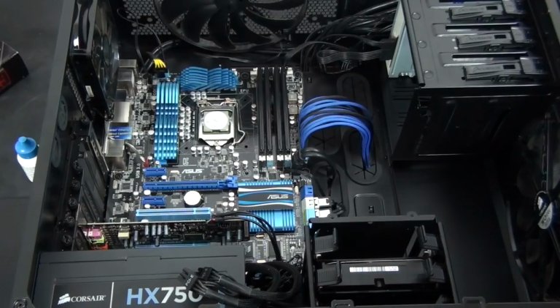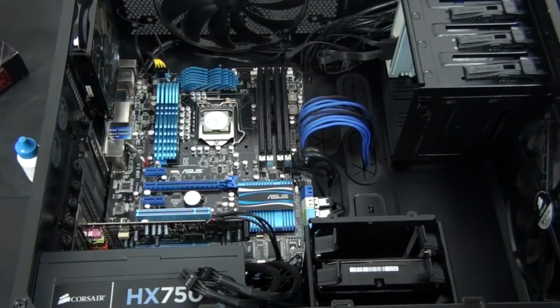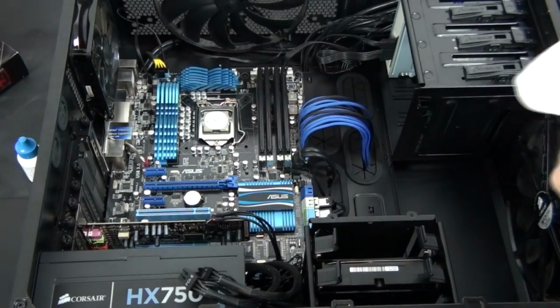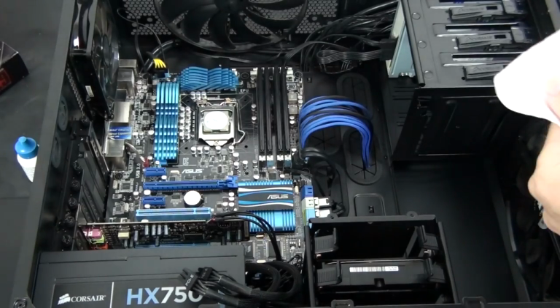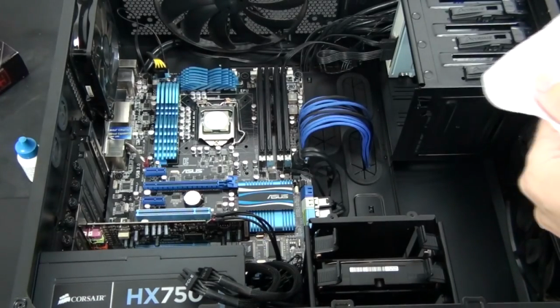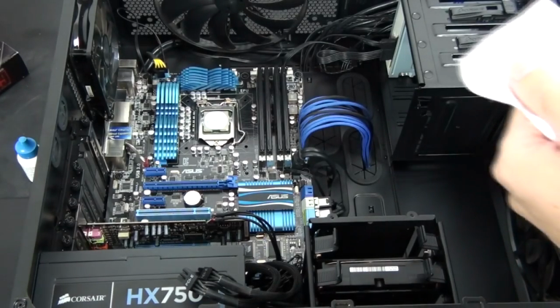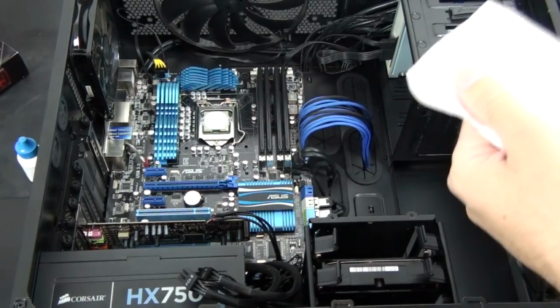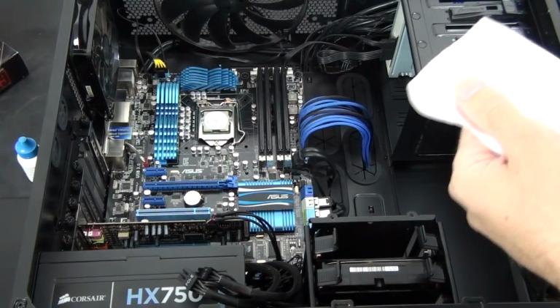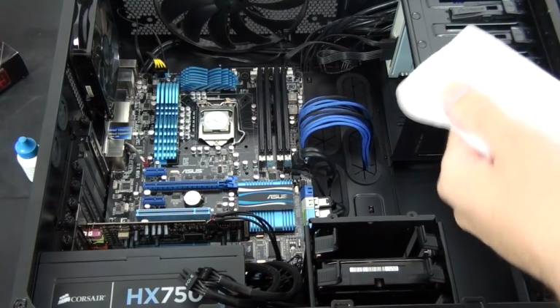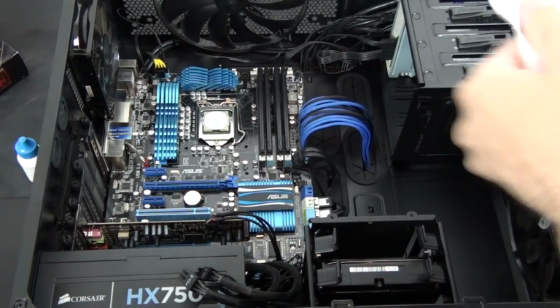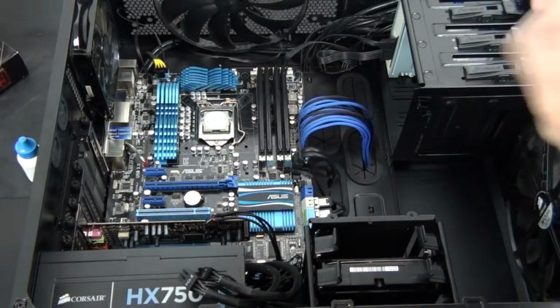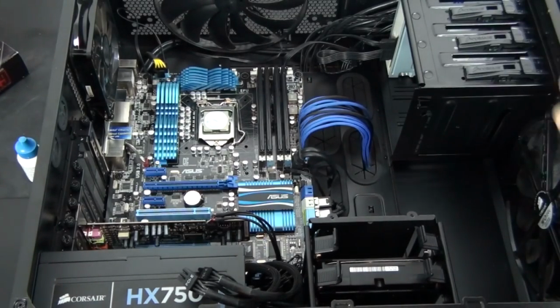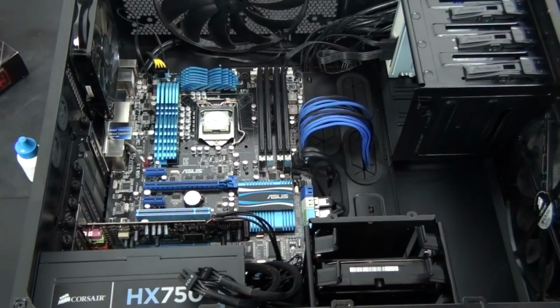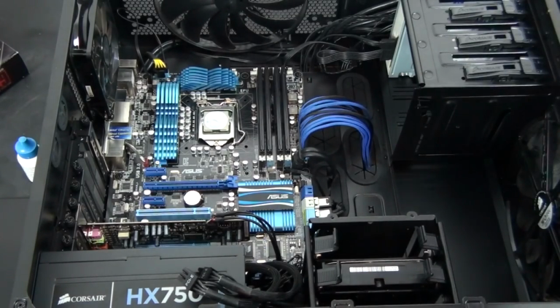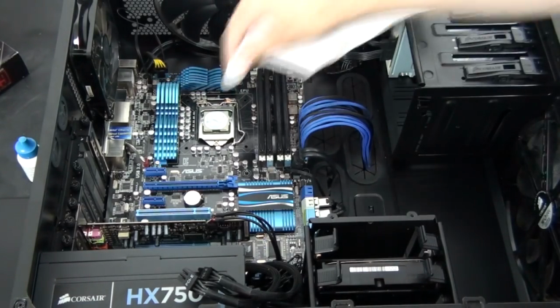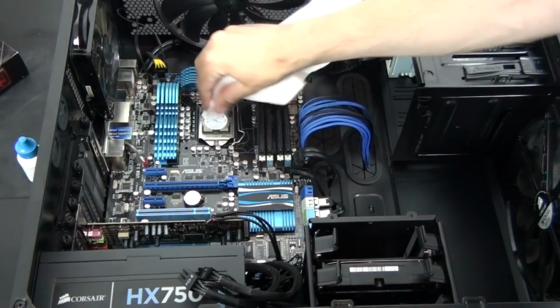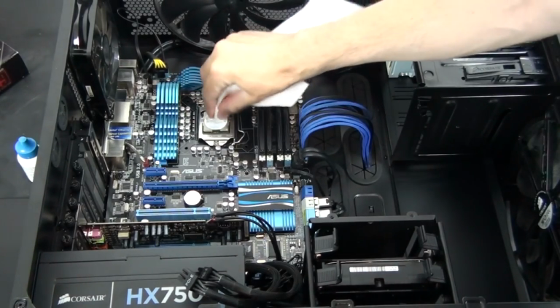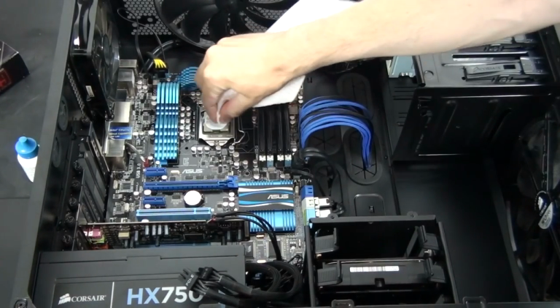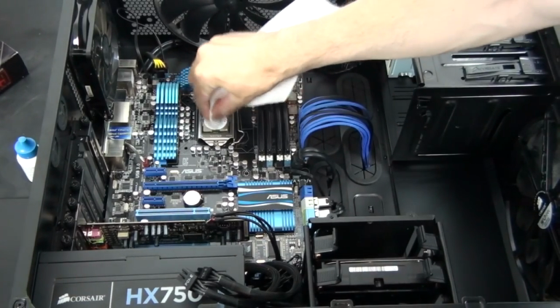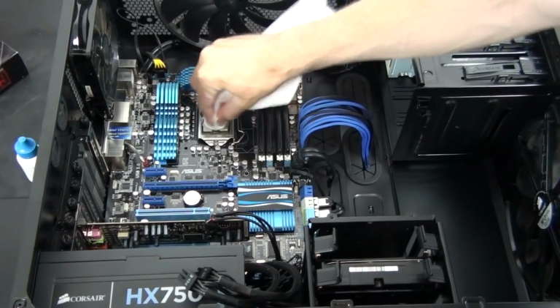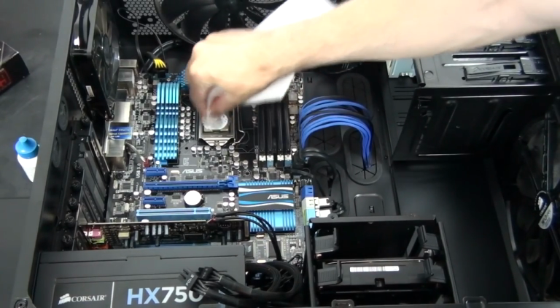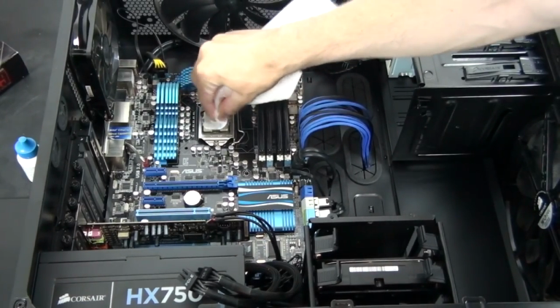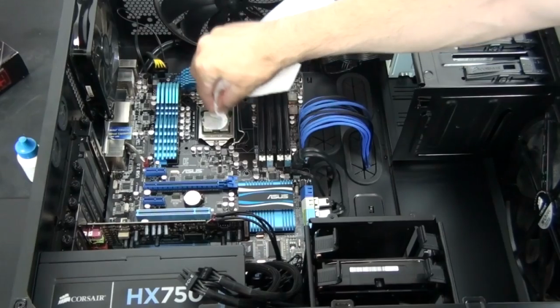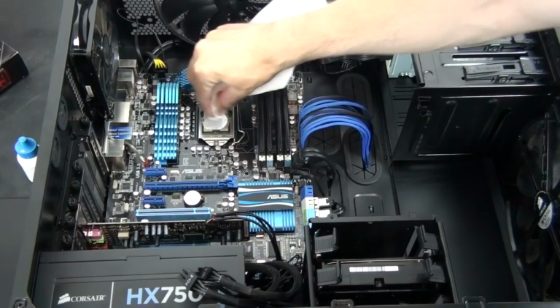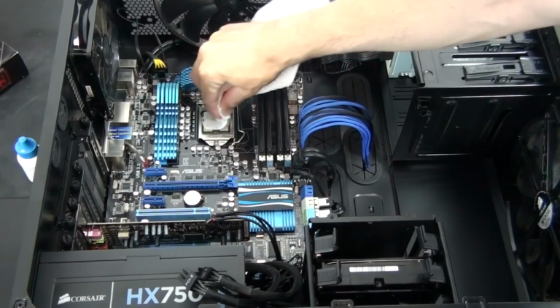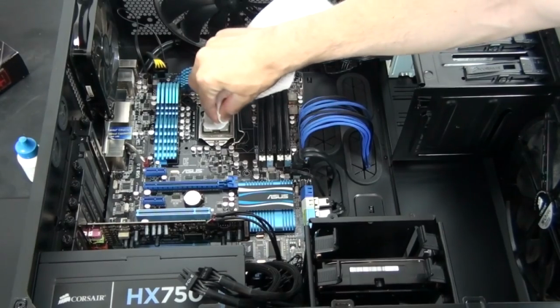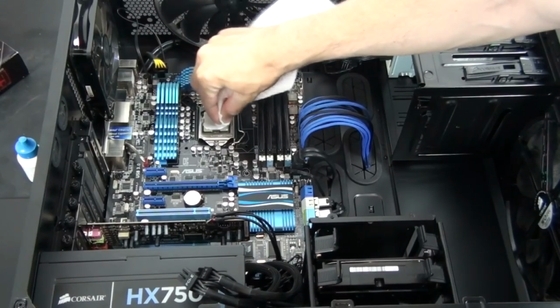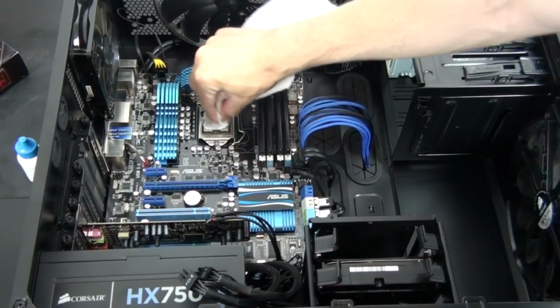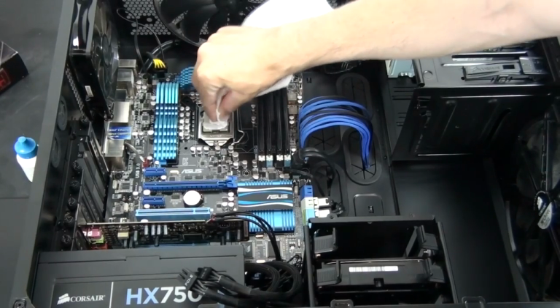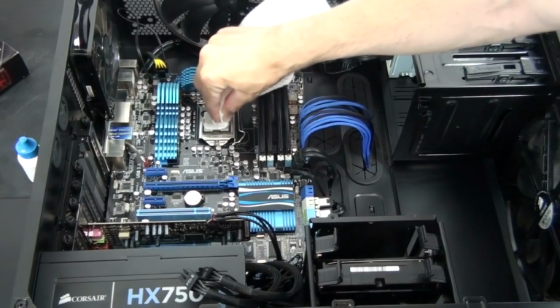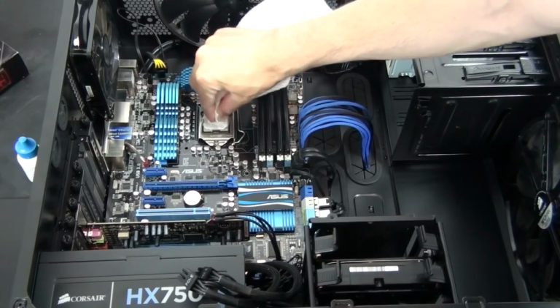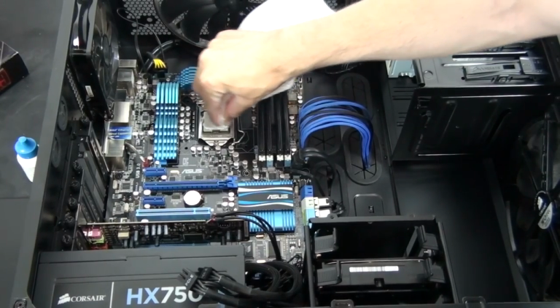Now that I've removed the CPU cooler, I'm just cleaning the thermal interface material, or TIM, from the CPU.